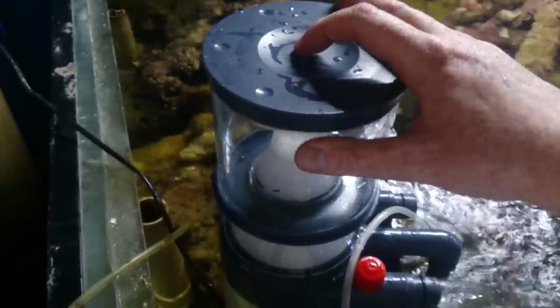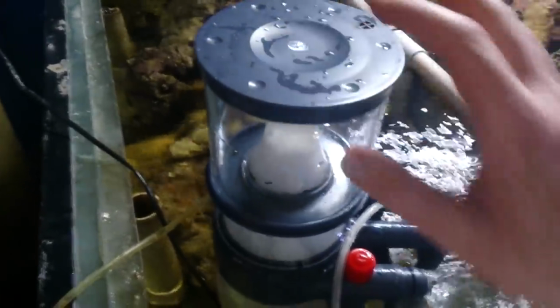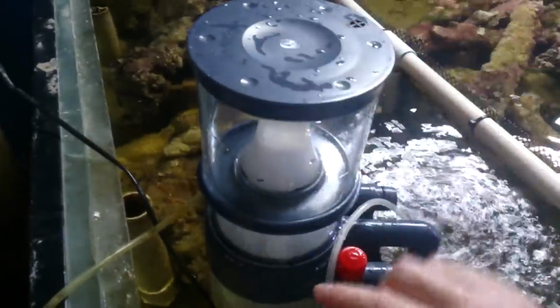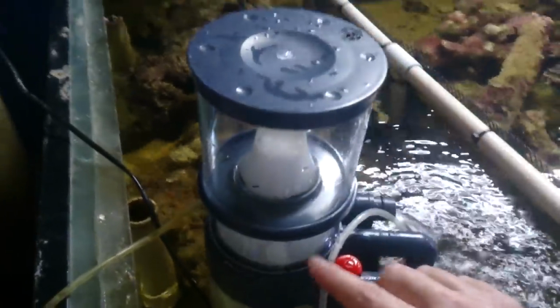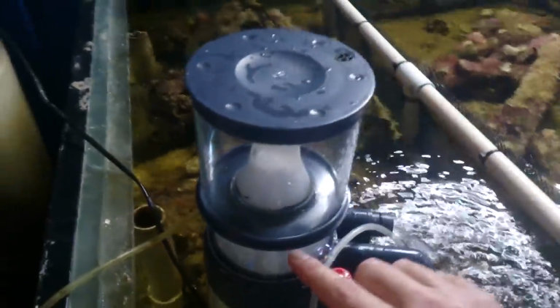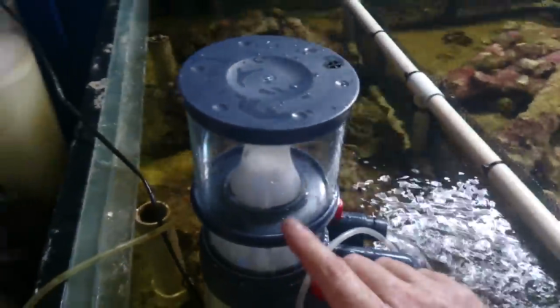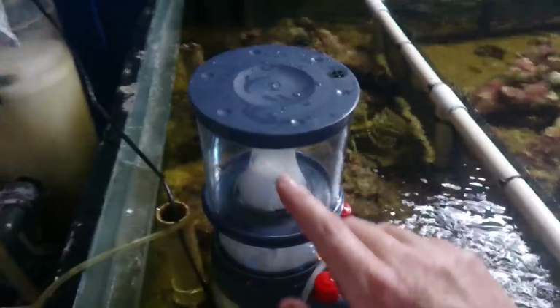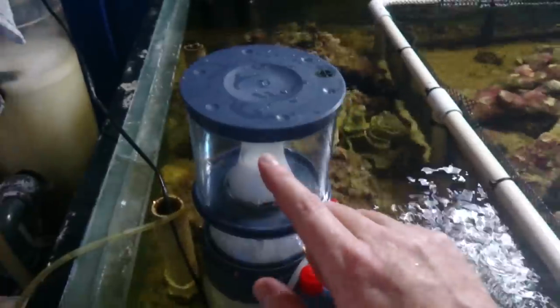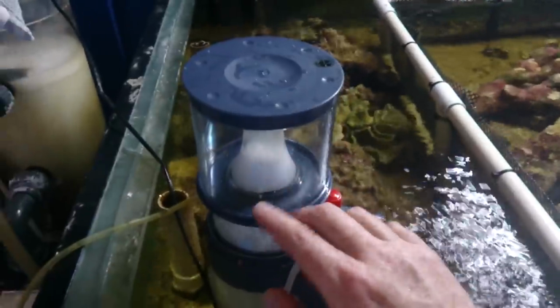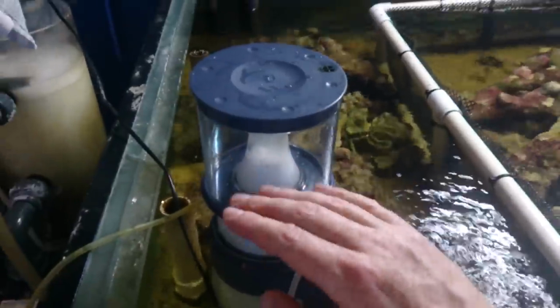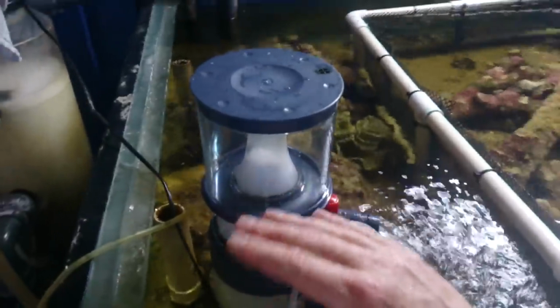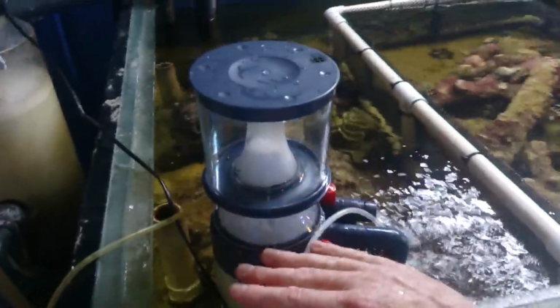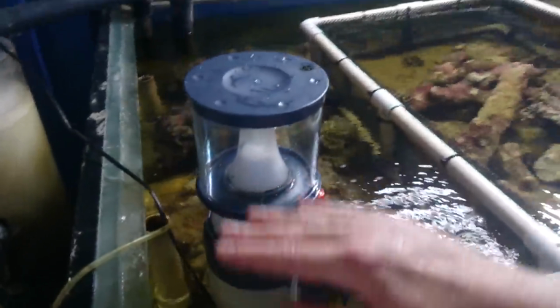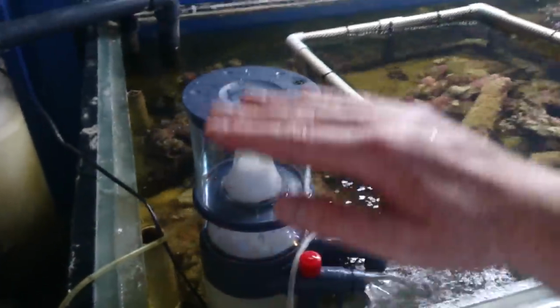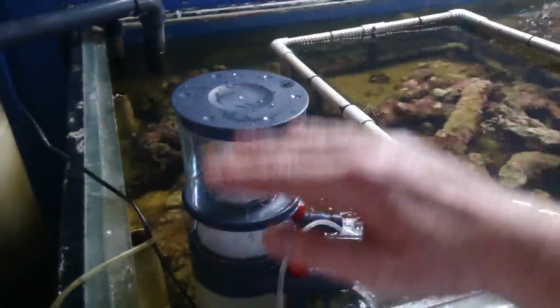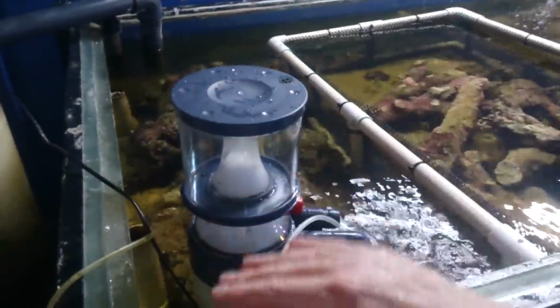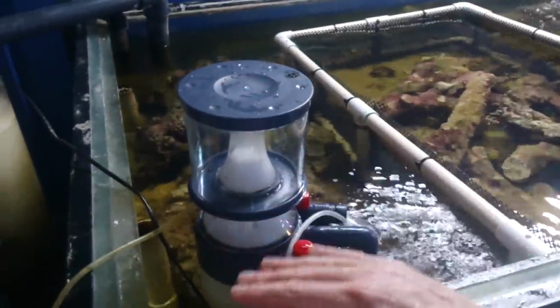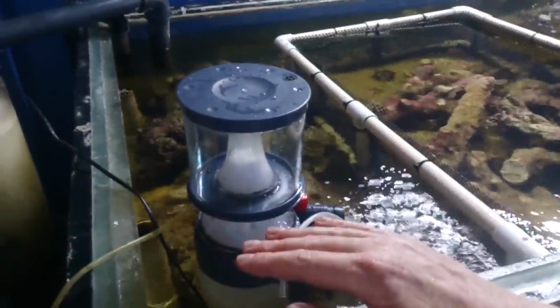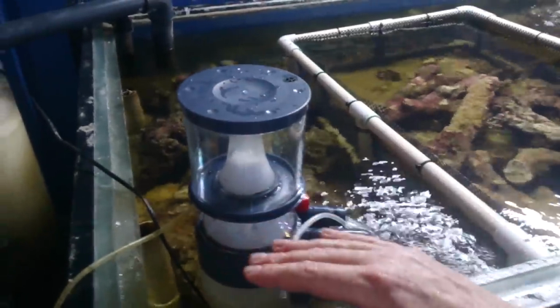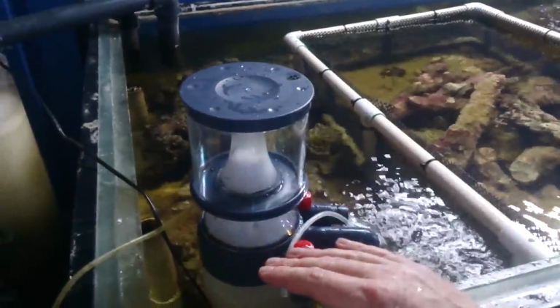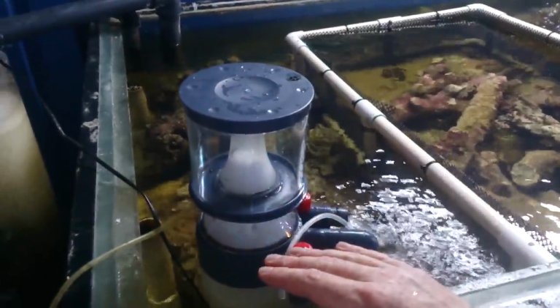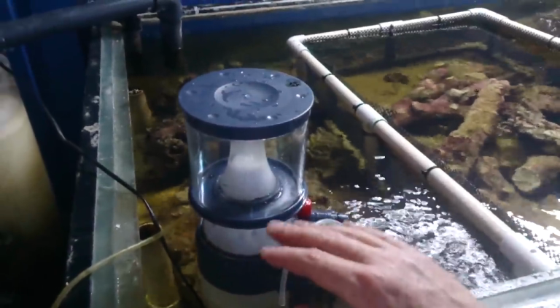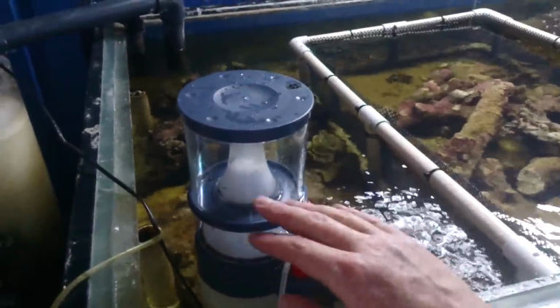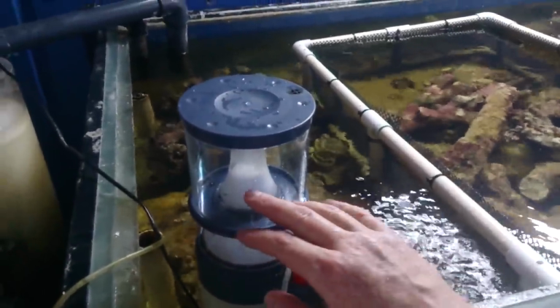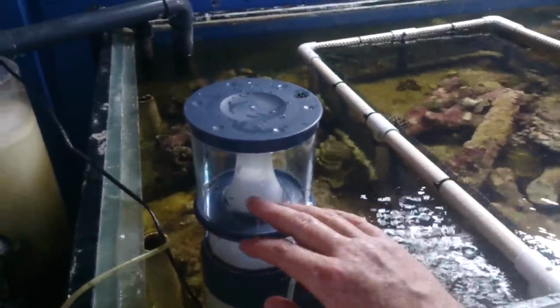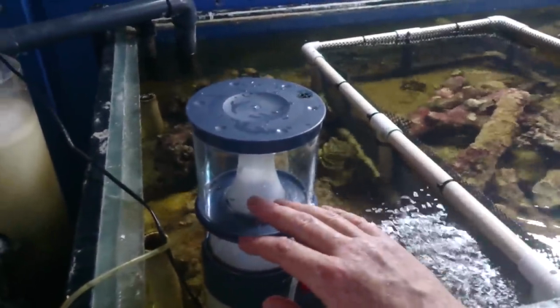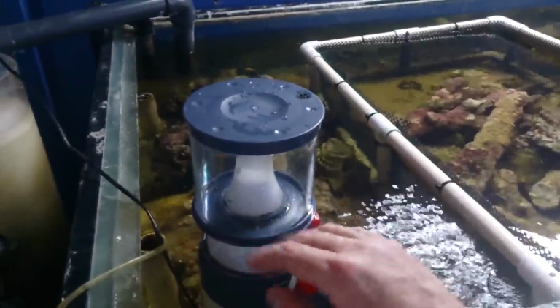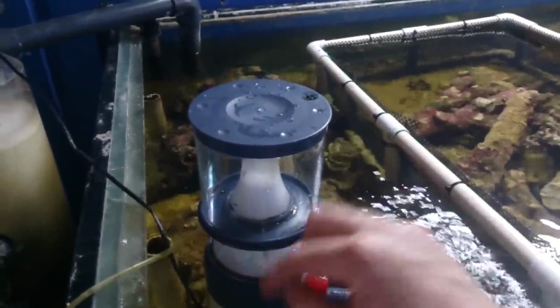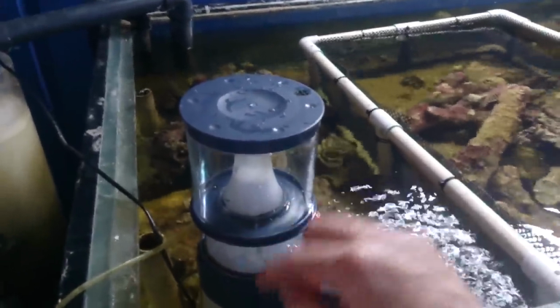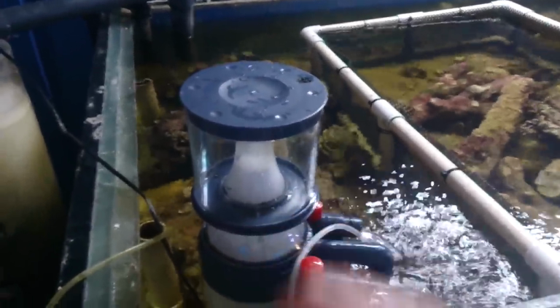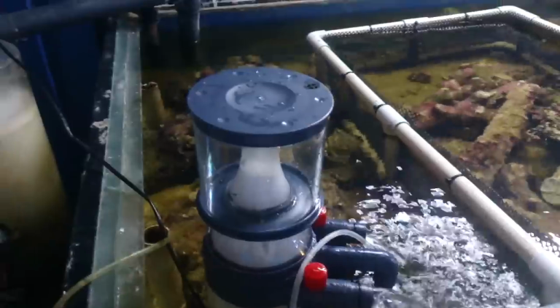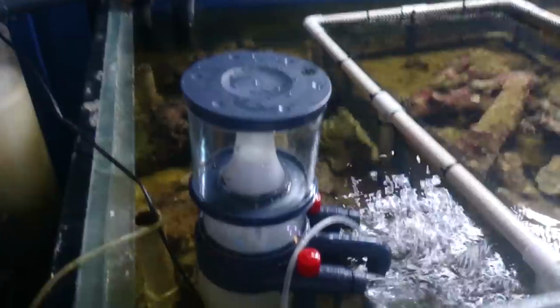The other way to set the level is by raising or lowering the skimmer in the water, if it is a submerged skimmer.